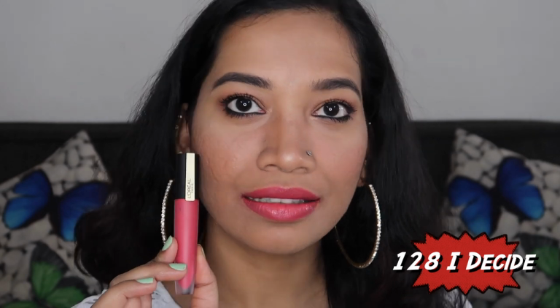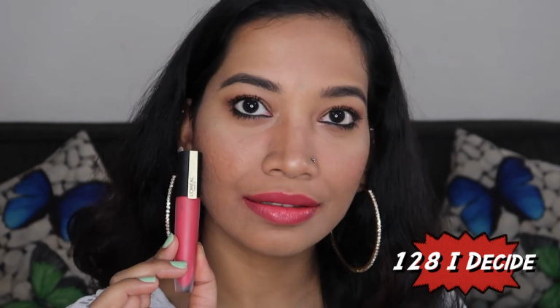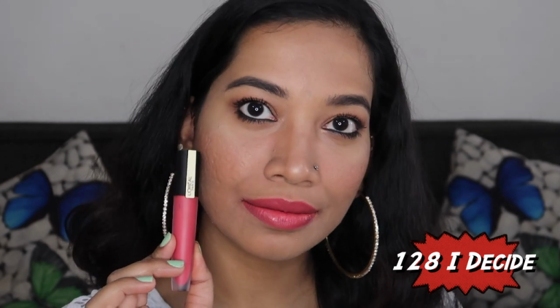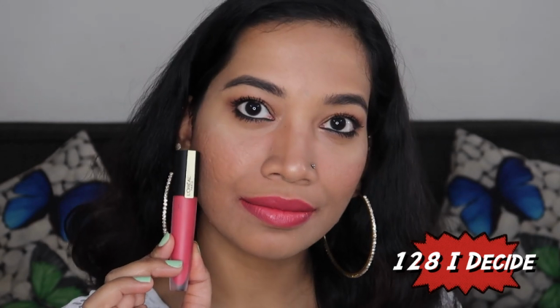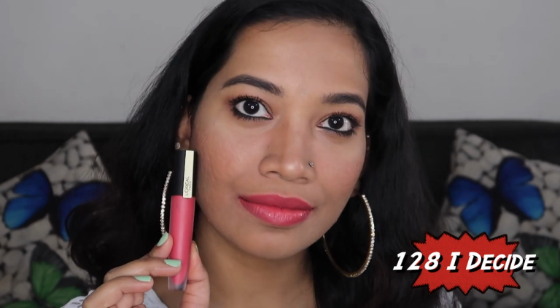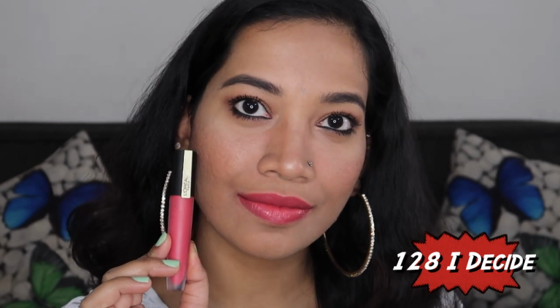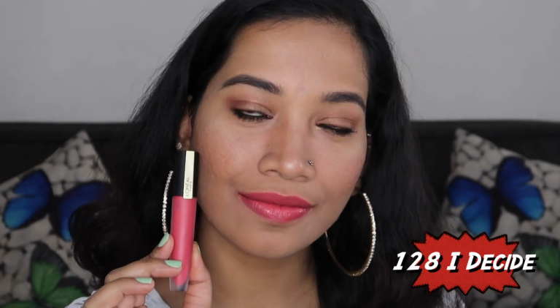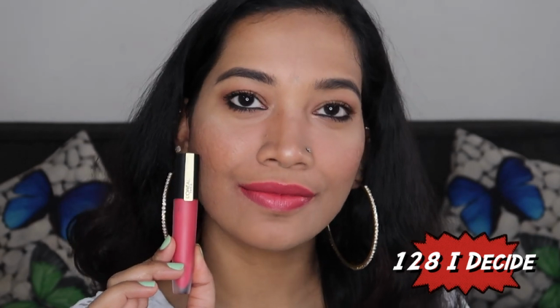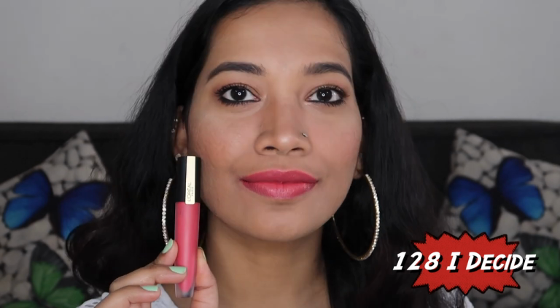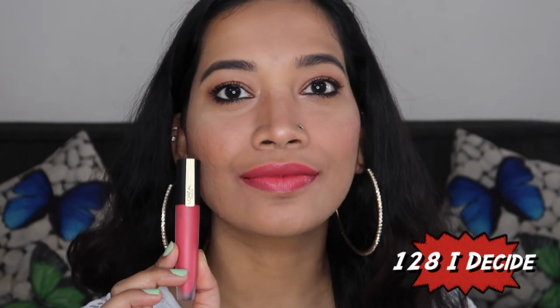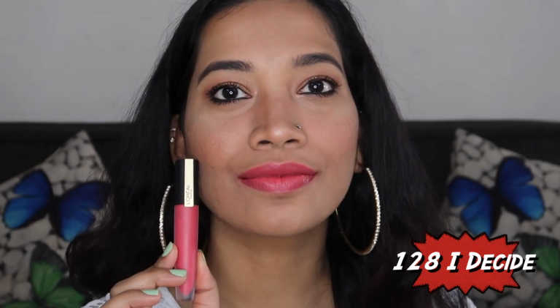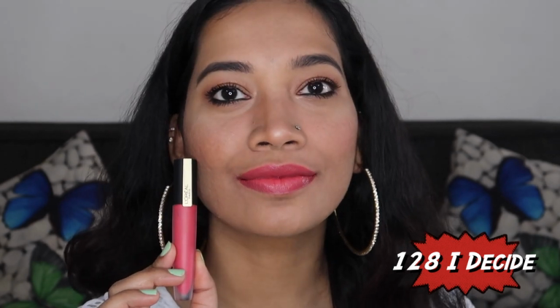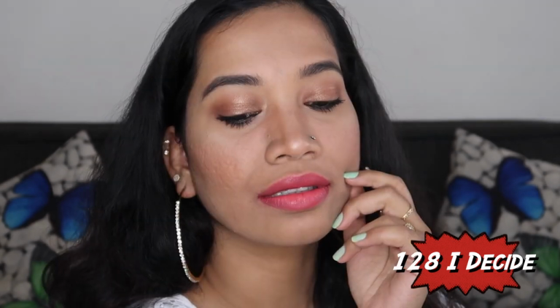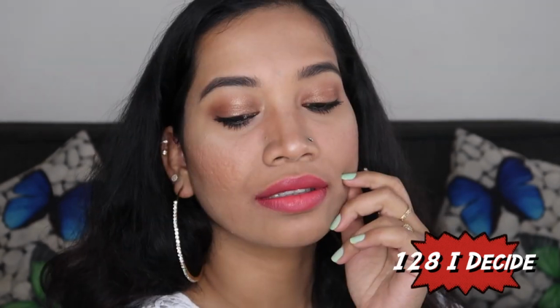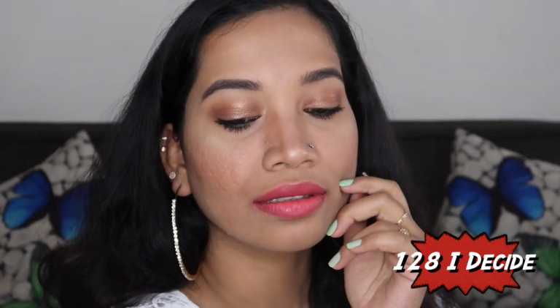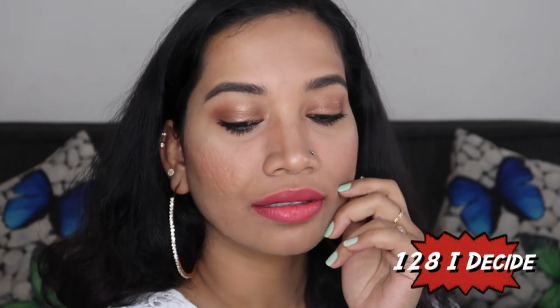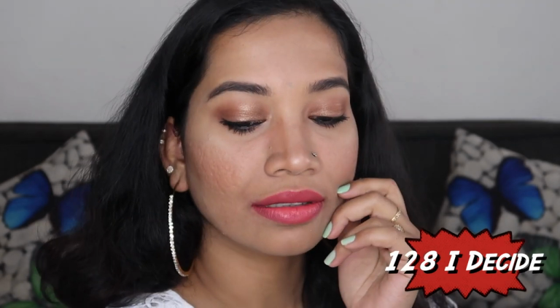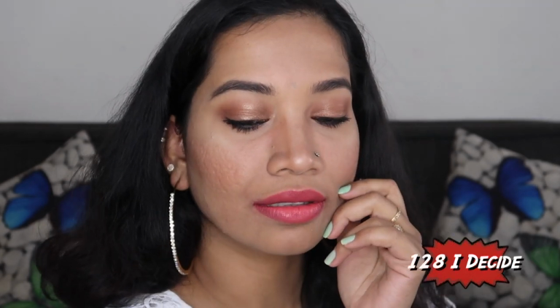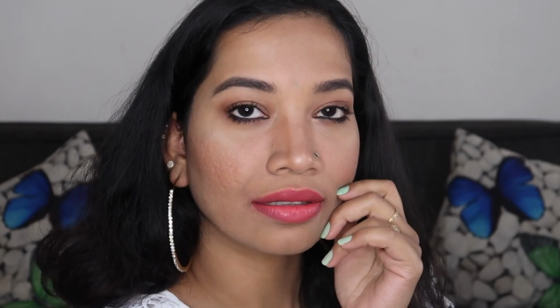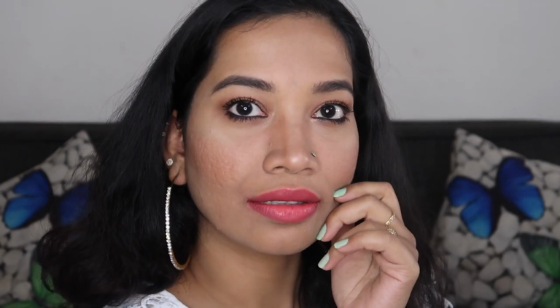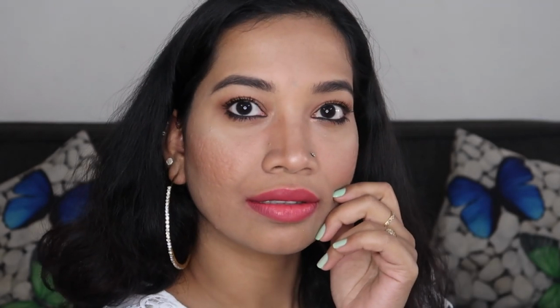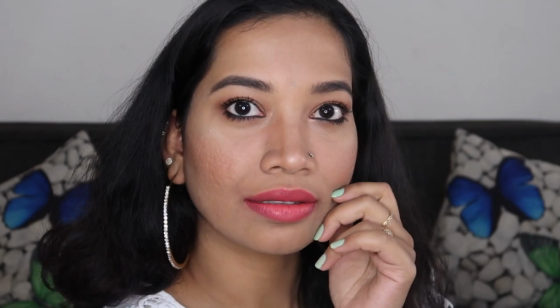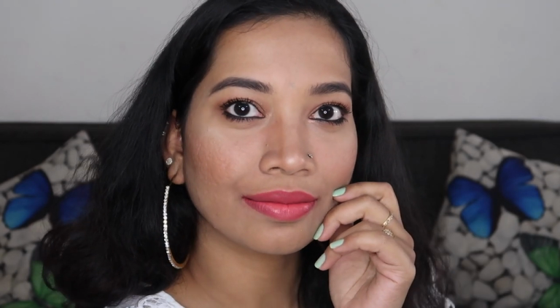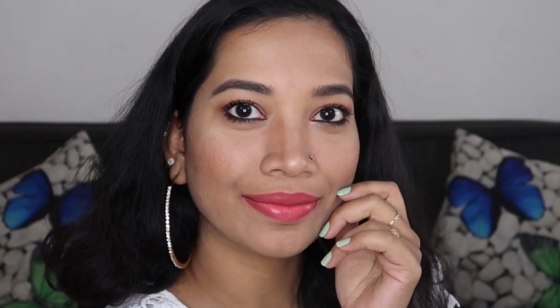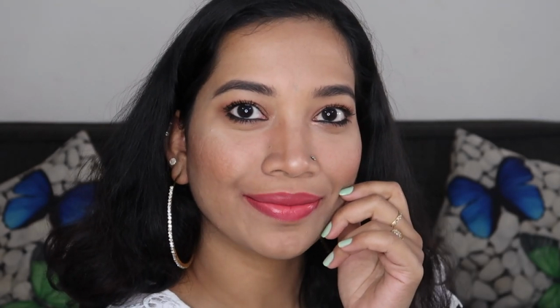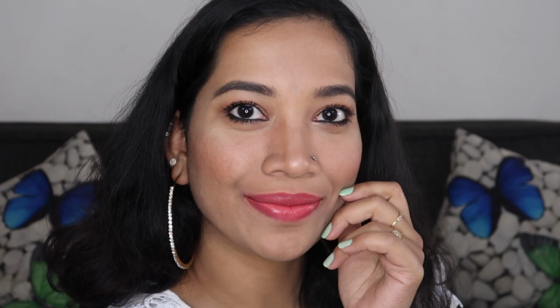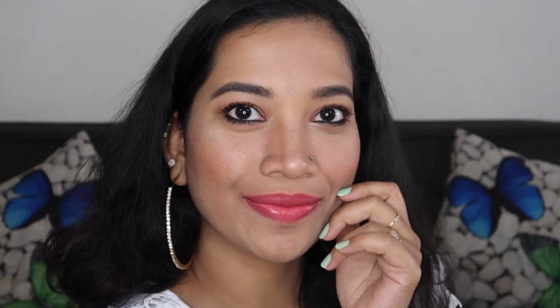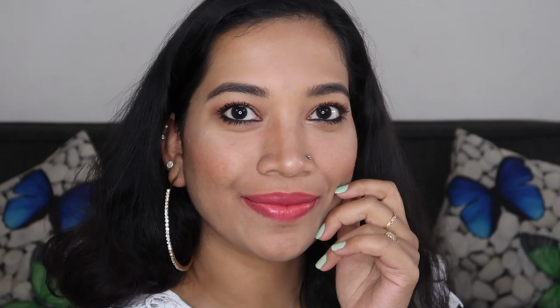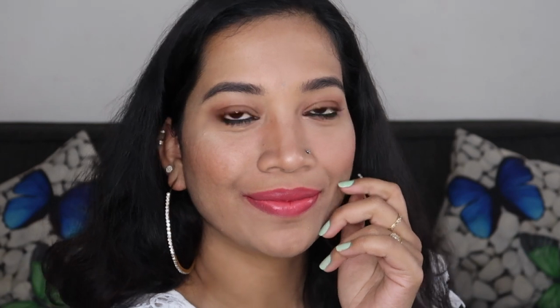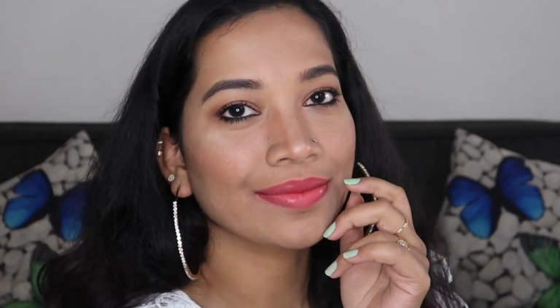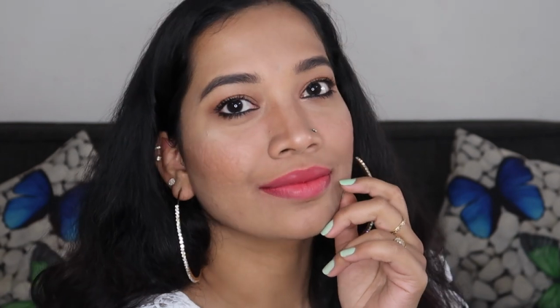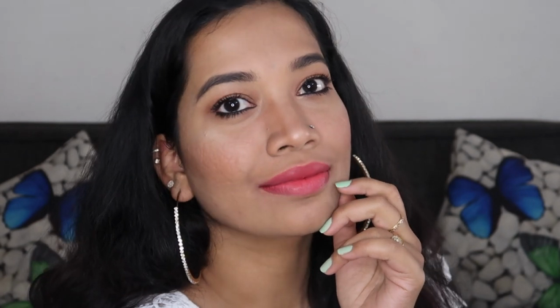This is a bright orange shade that suits light and medium skin tones.